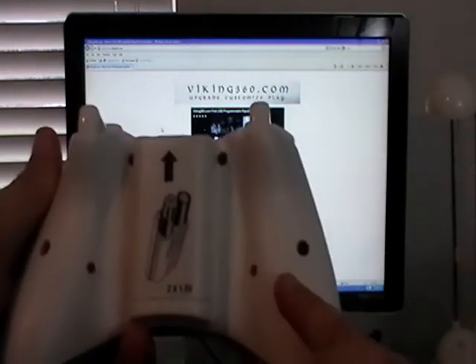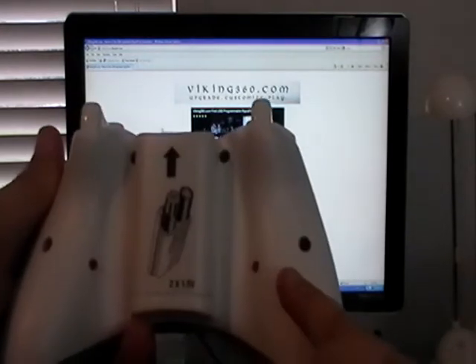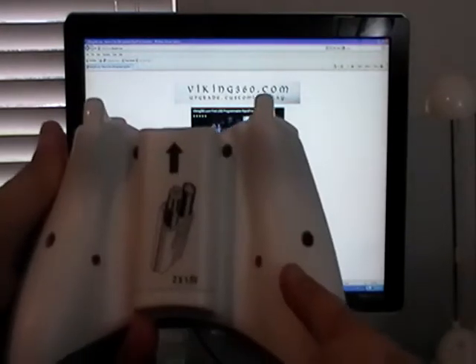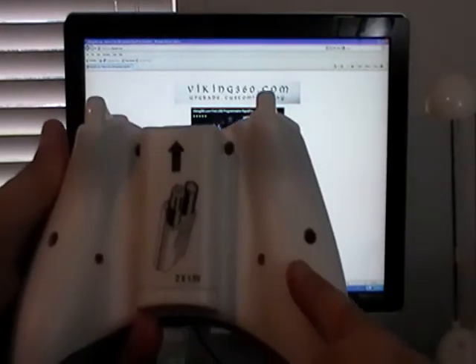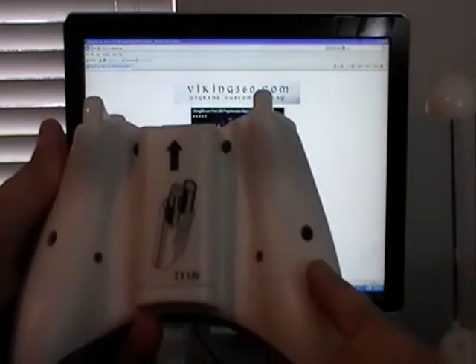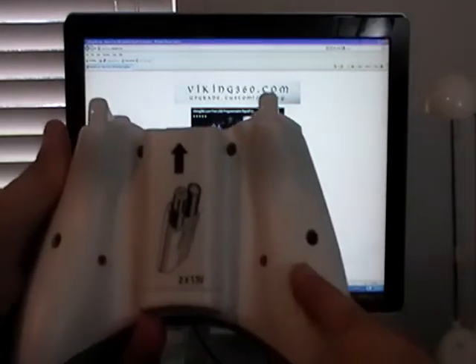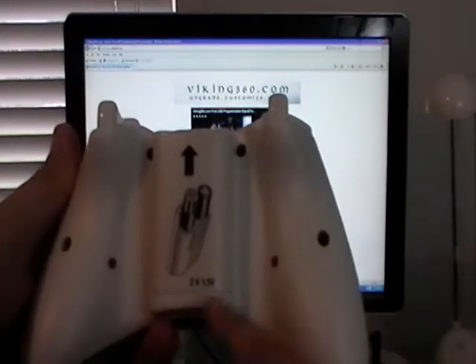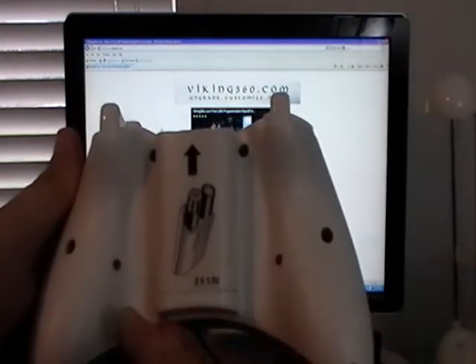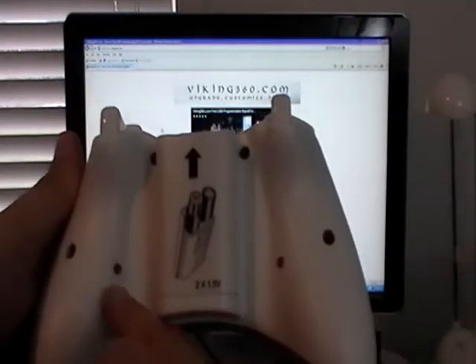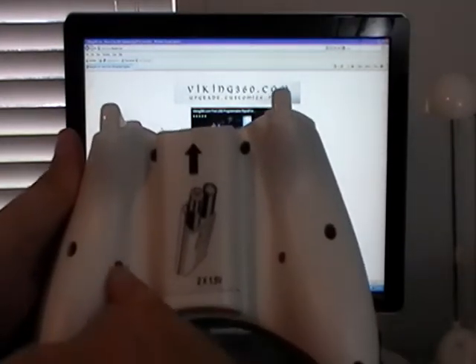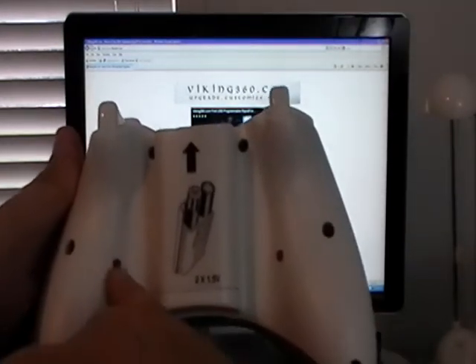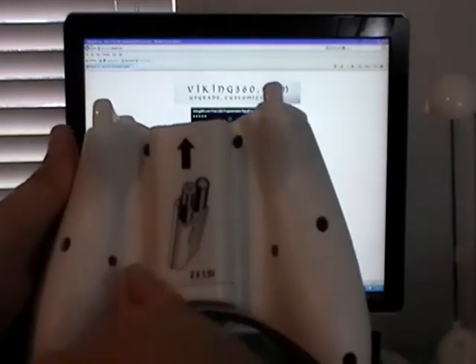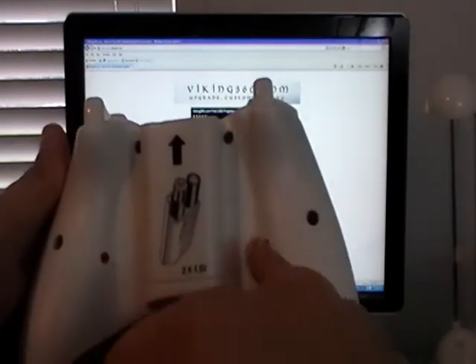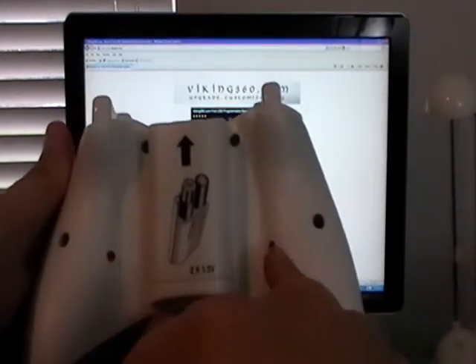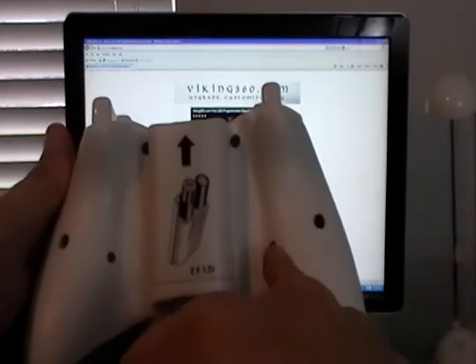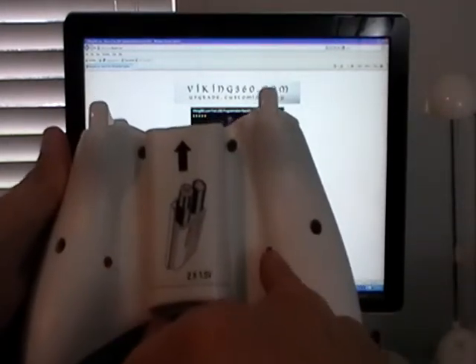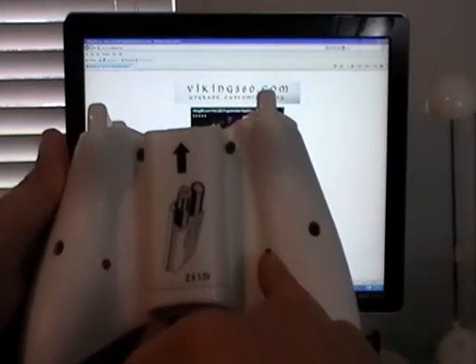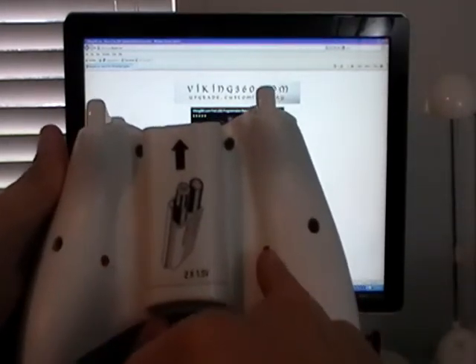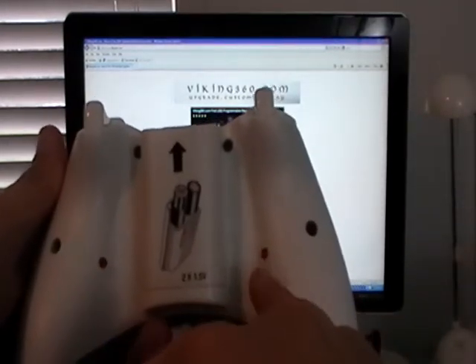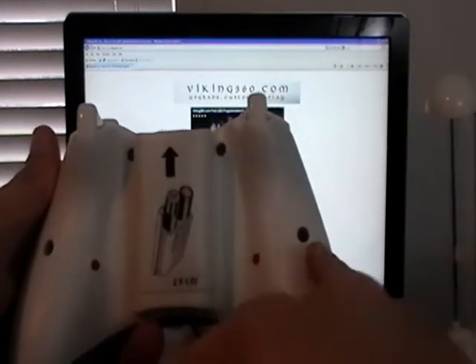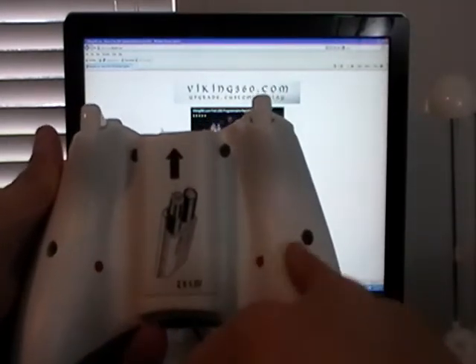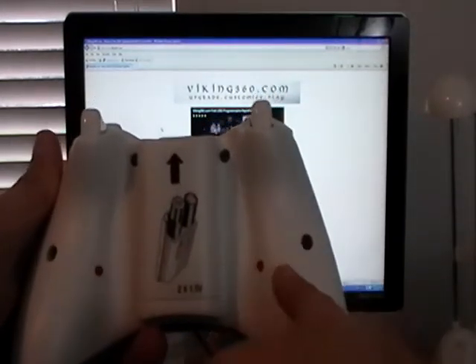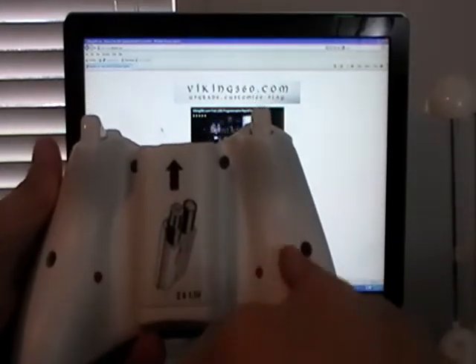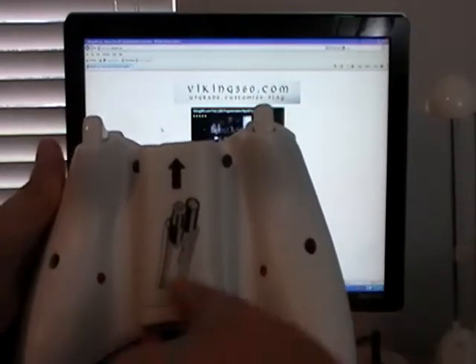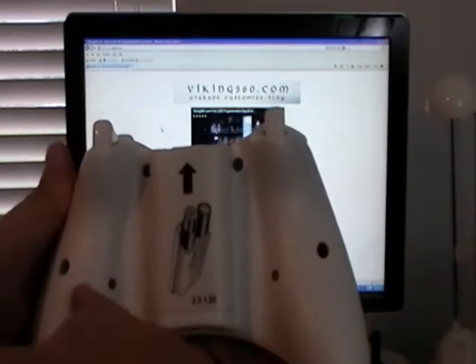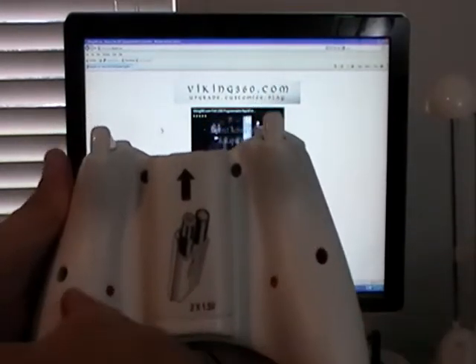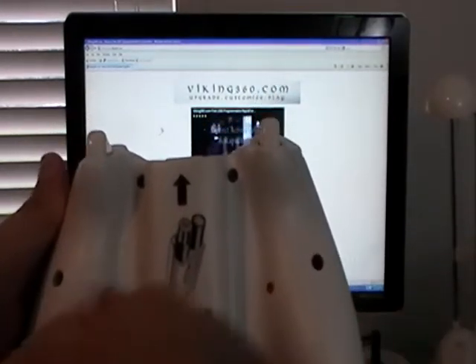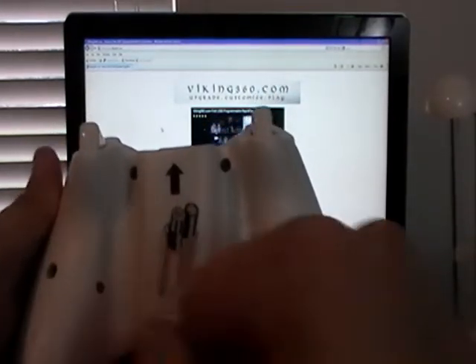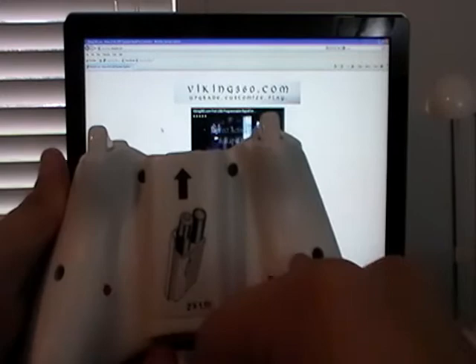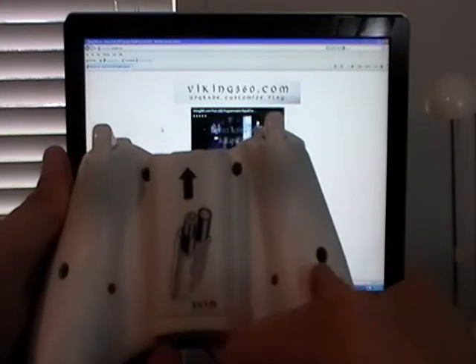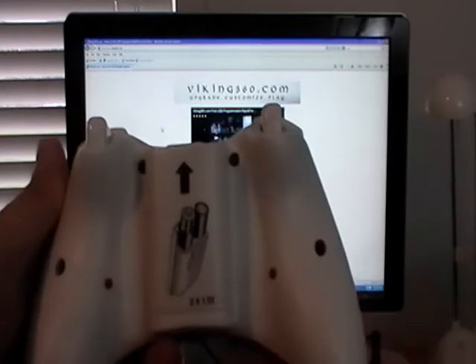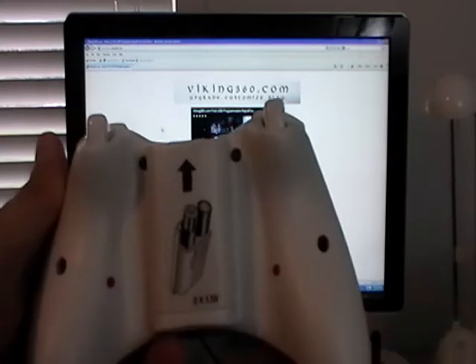As you can see here, there are the tack switches for the Duo, but no 3.5mm jack.